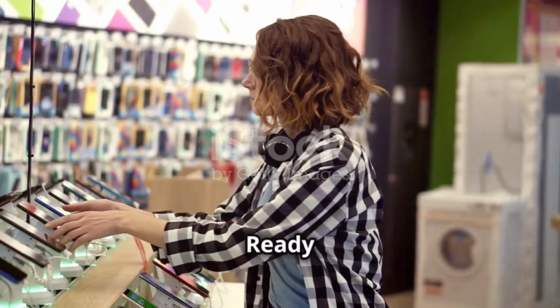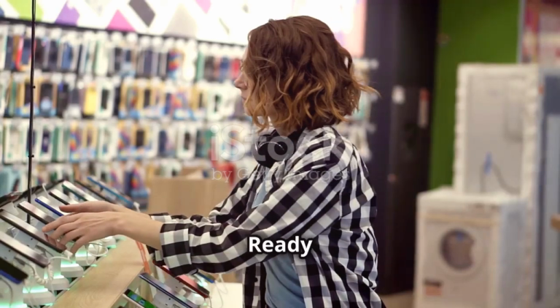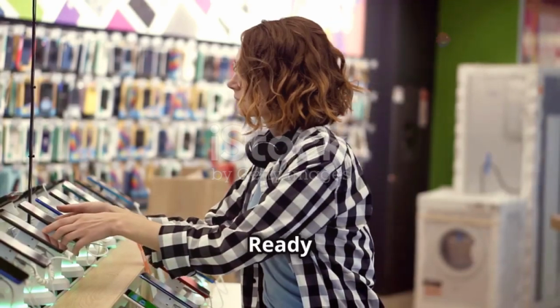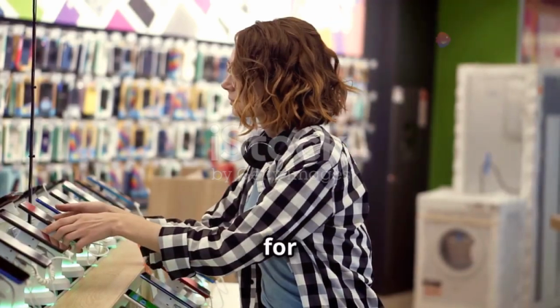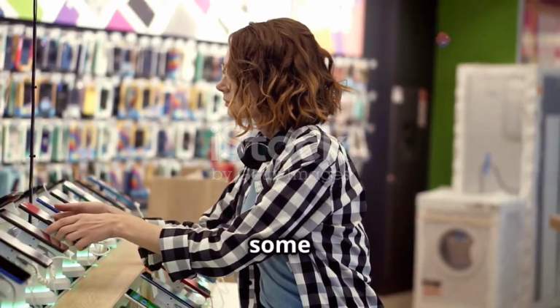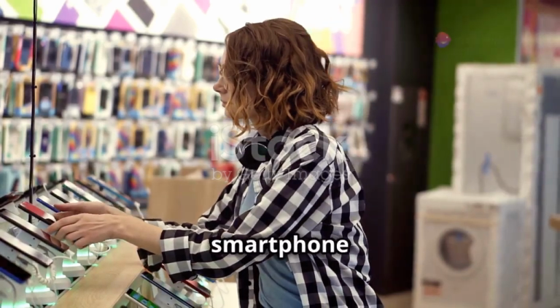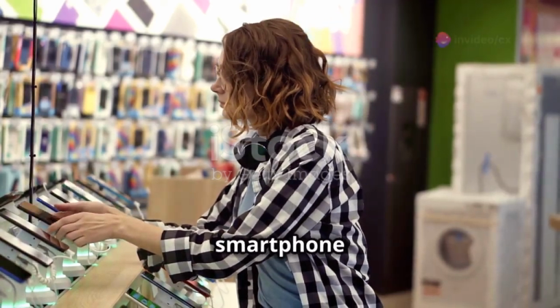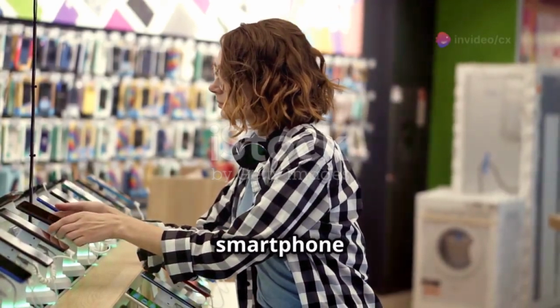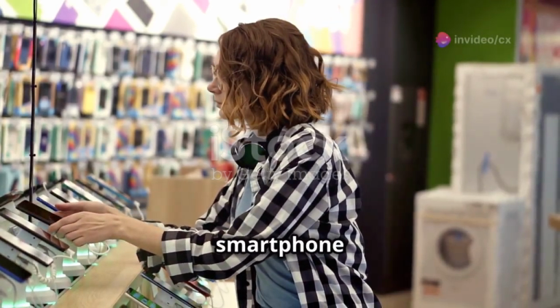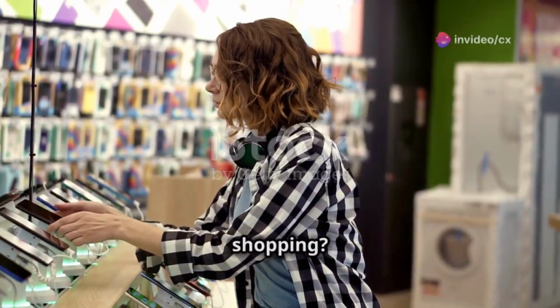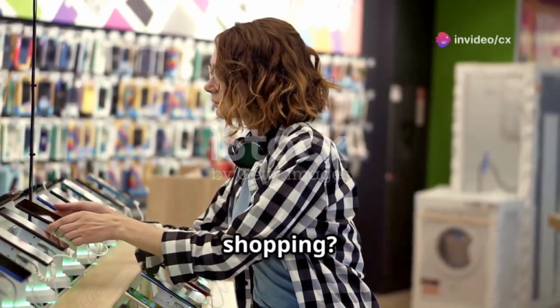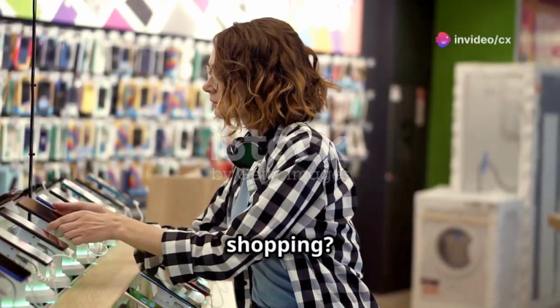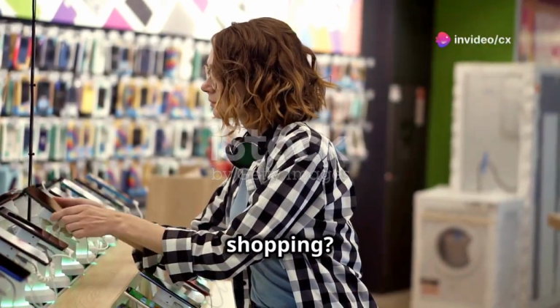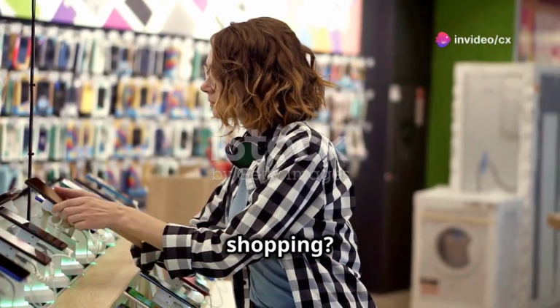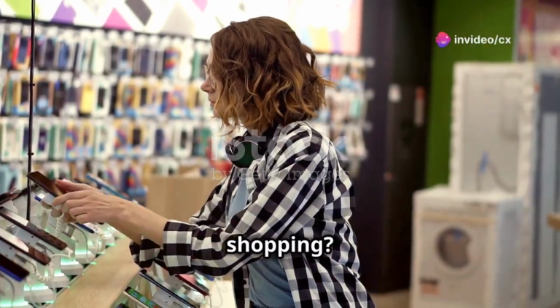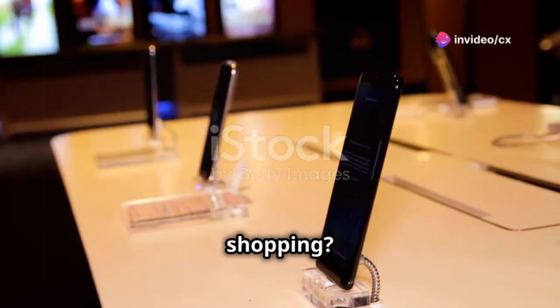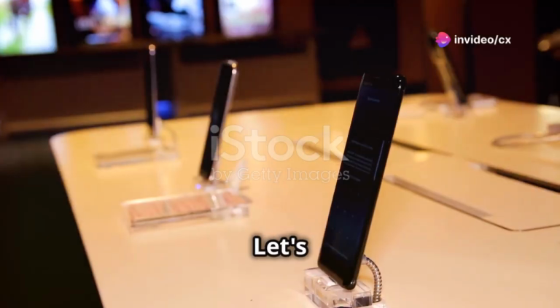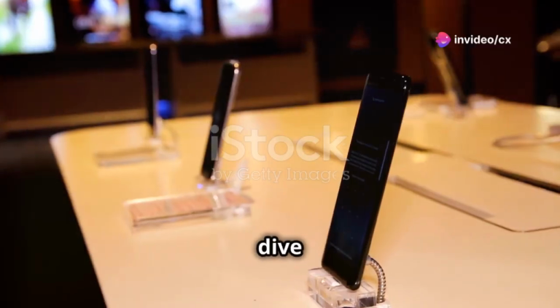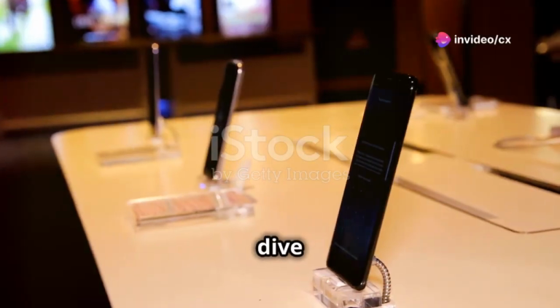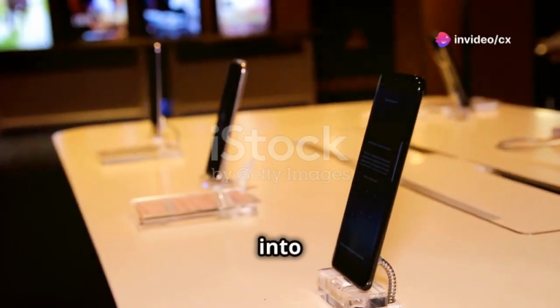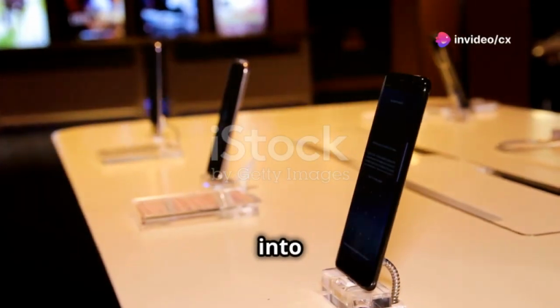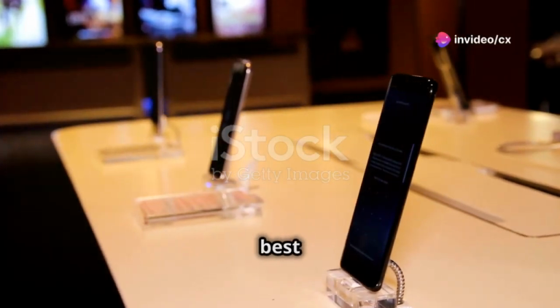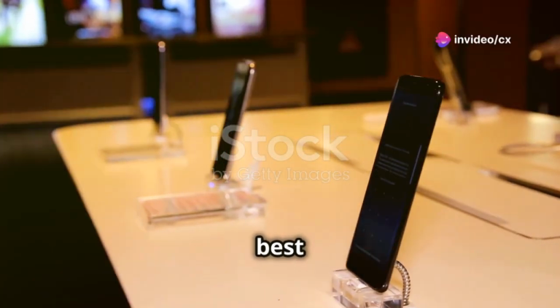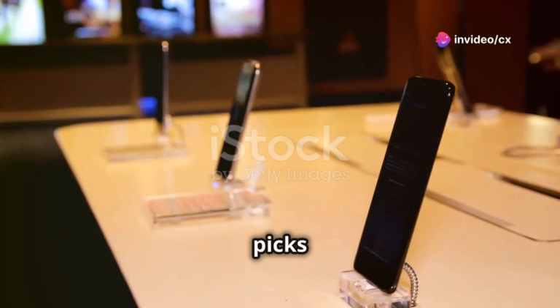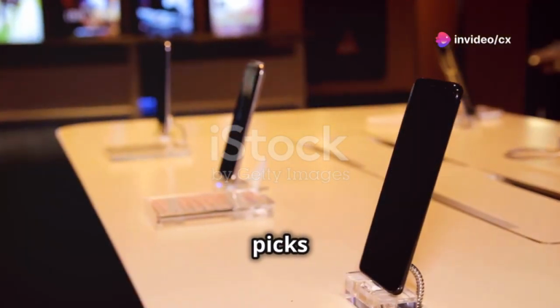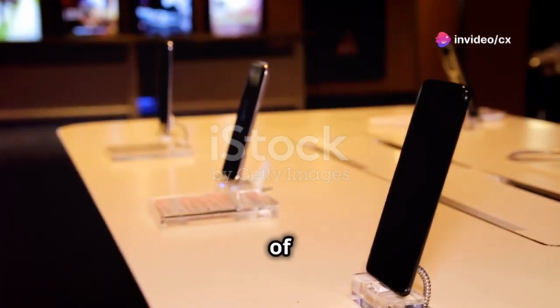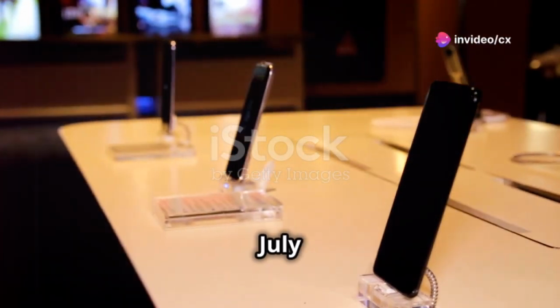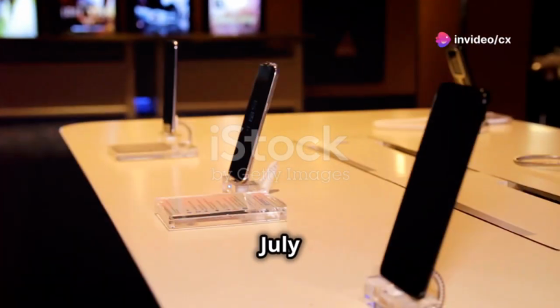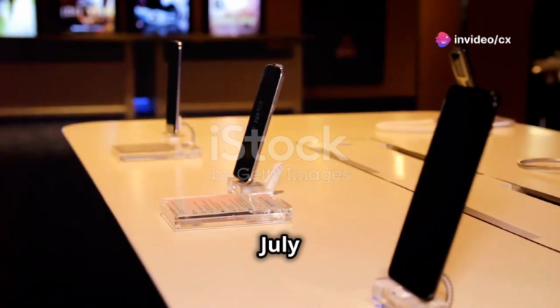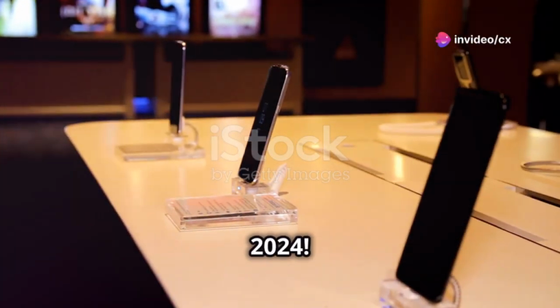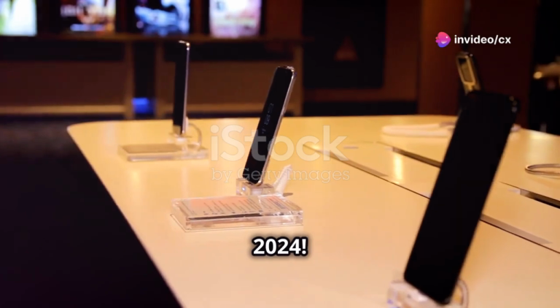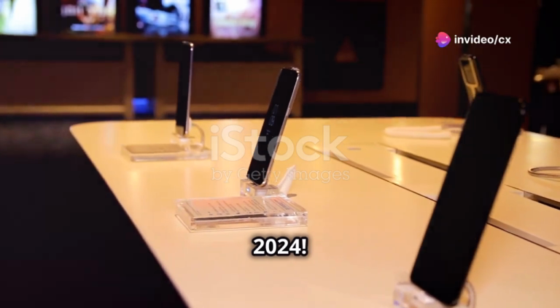Ready for some smartphone shopping? Let's dive into the best picks of July 2024.